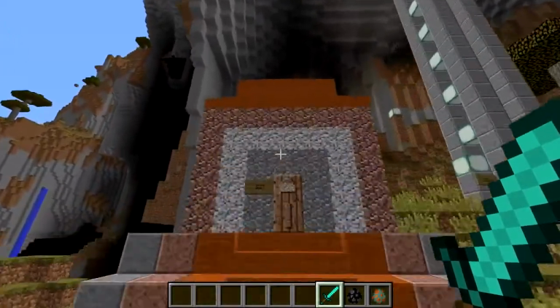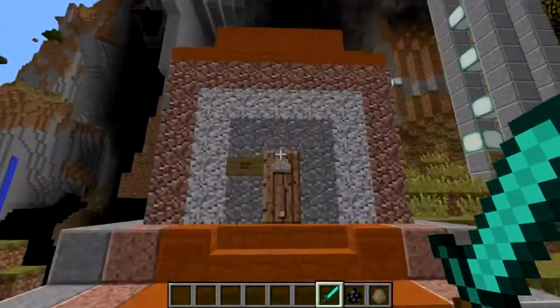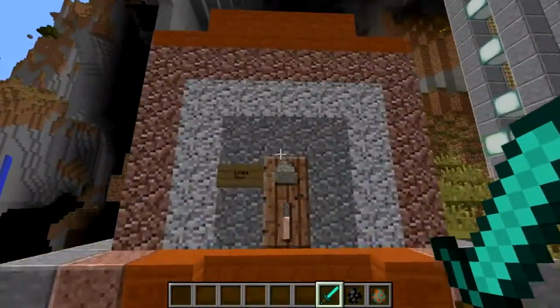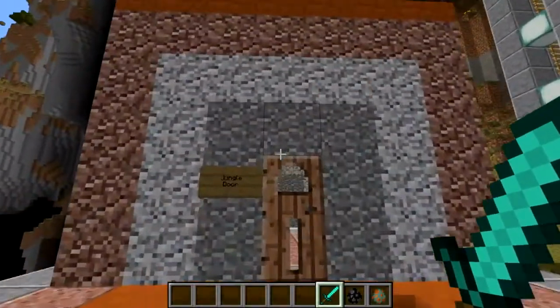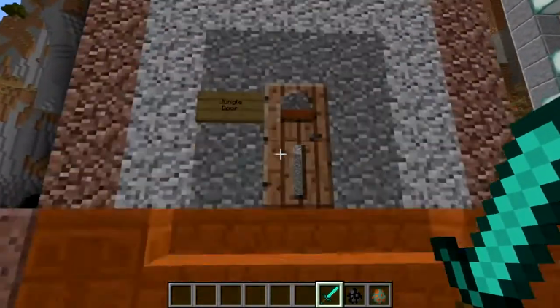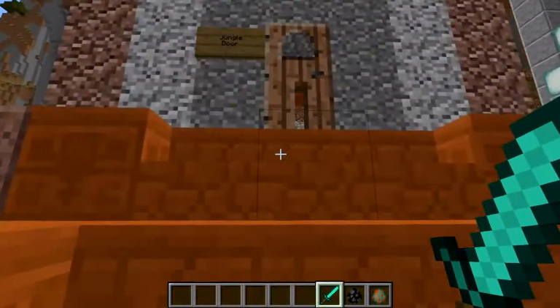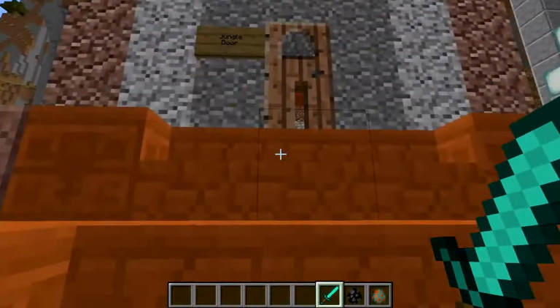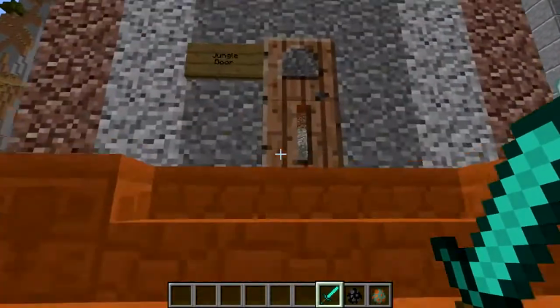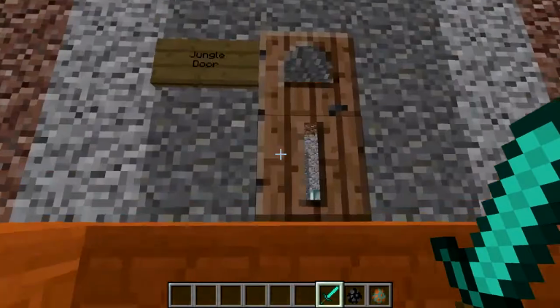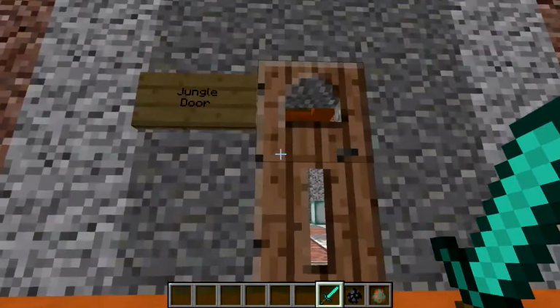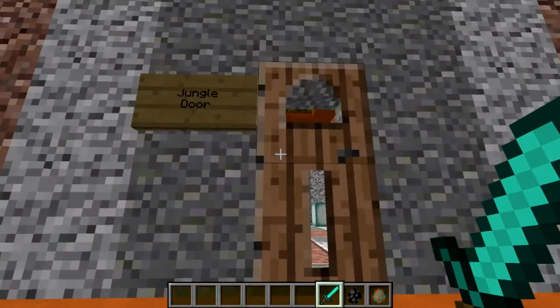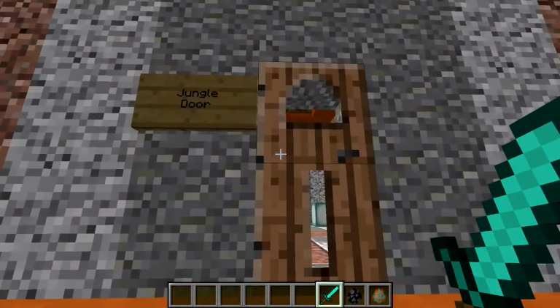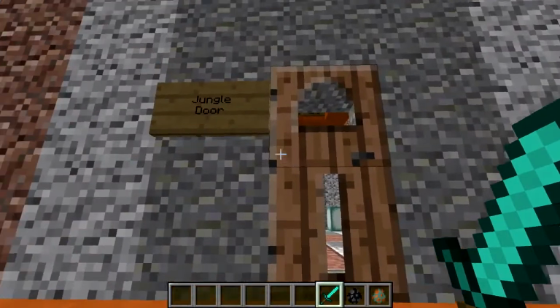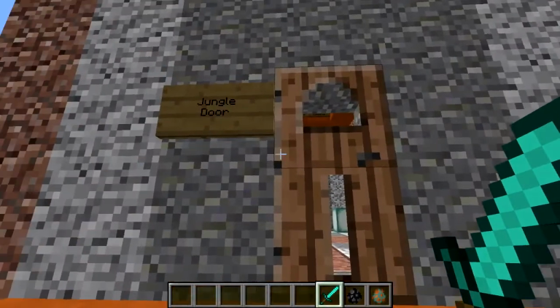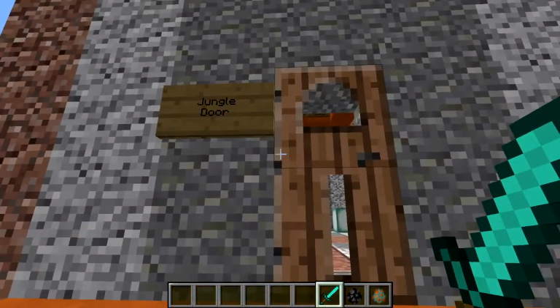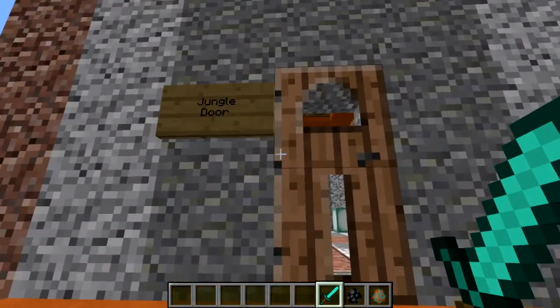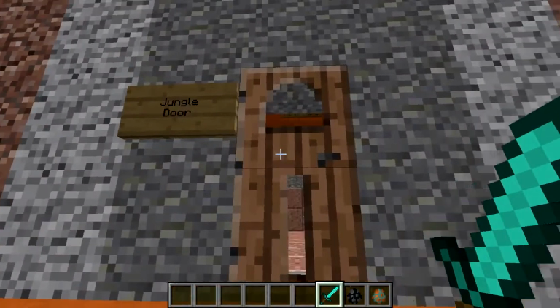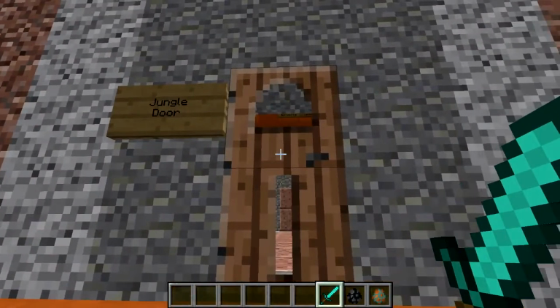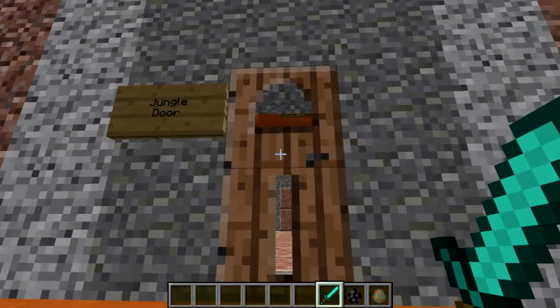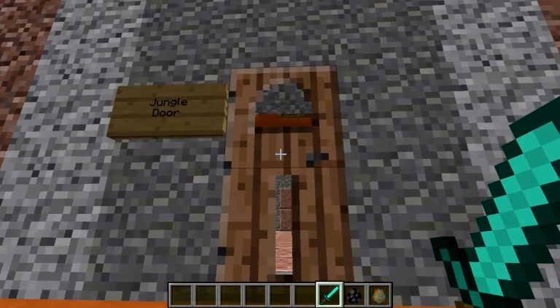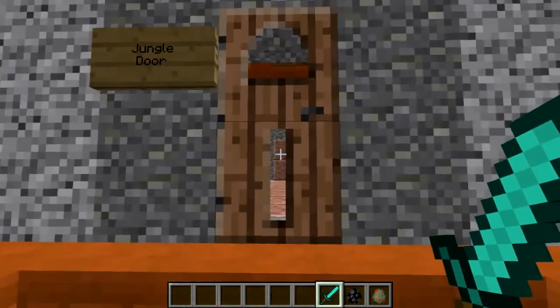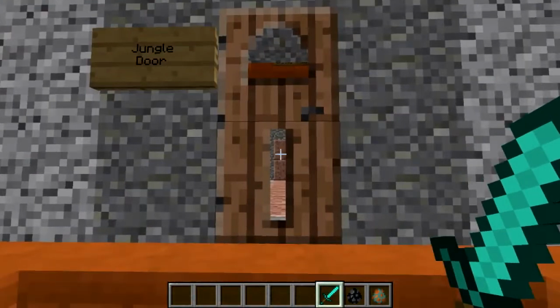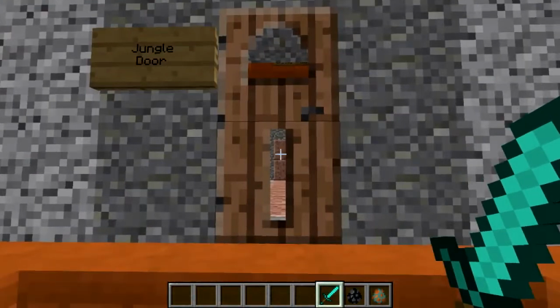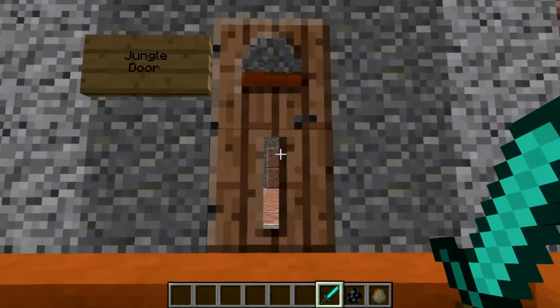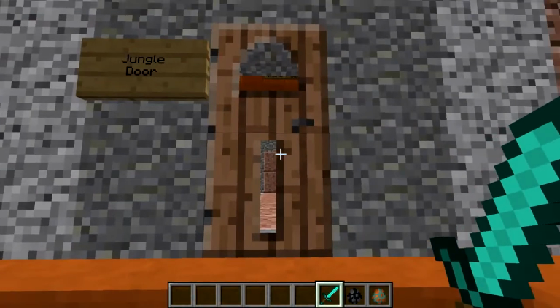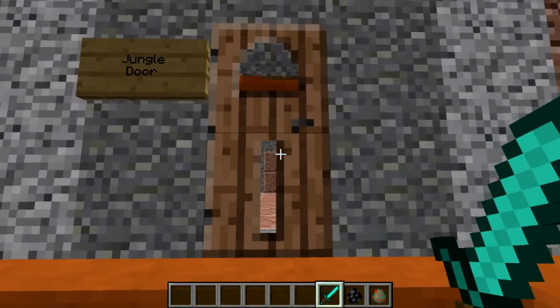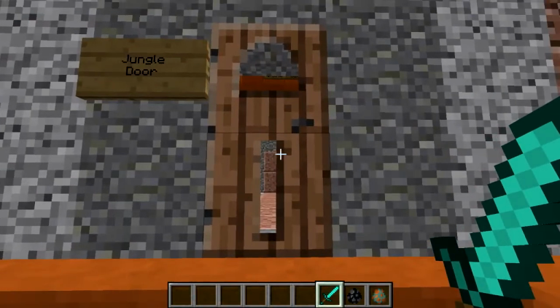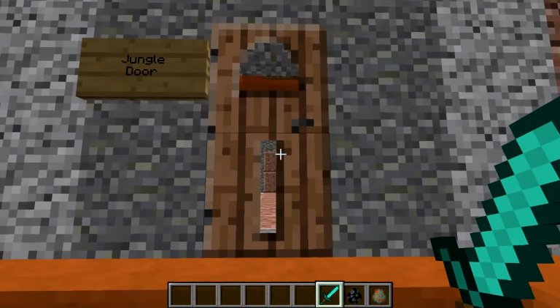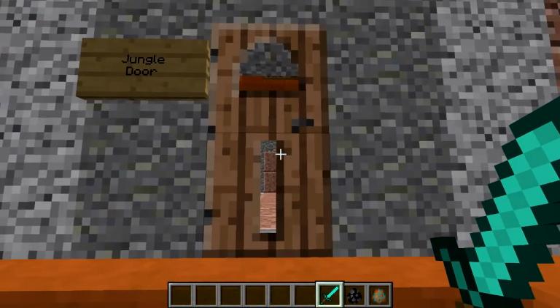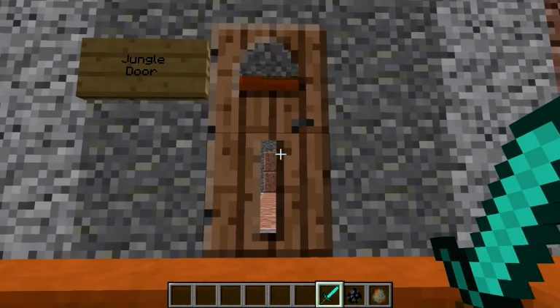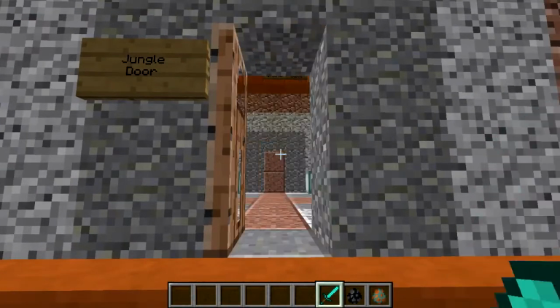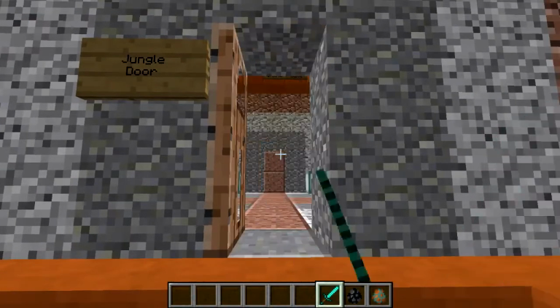Out of all sorts of the new materials, as you can see here, we have a jungle door. There are a ton of doors and this is one of the first ones that I was going to show you.